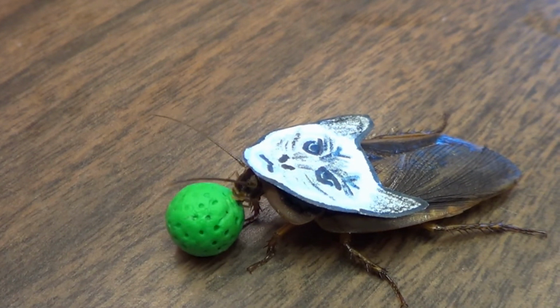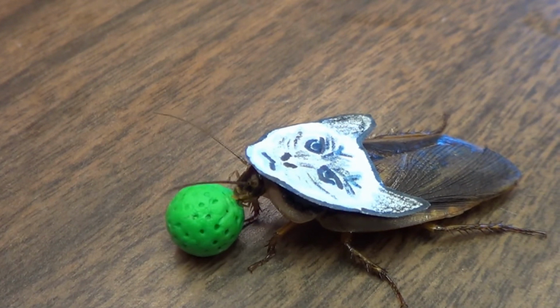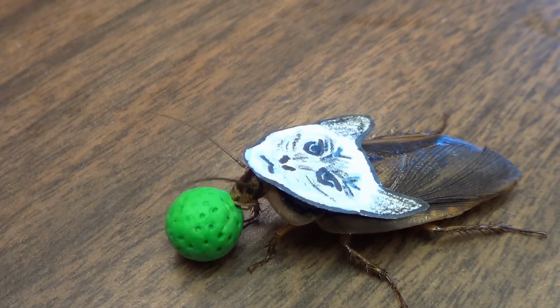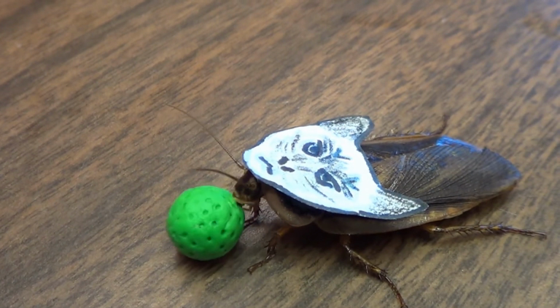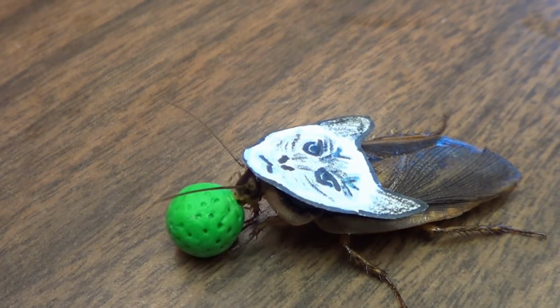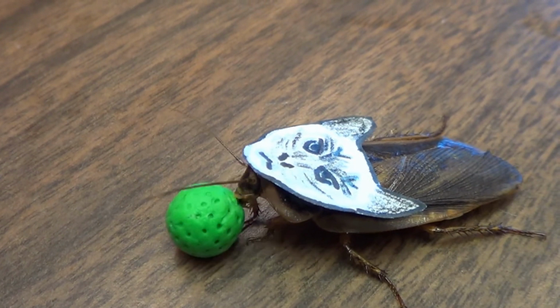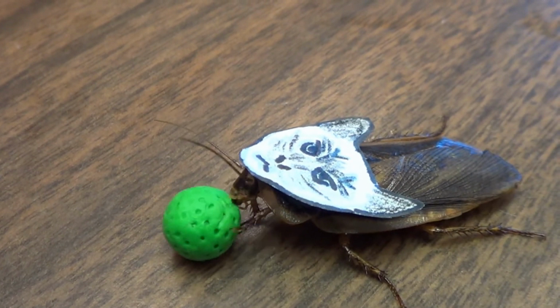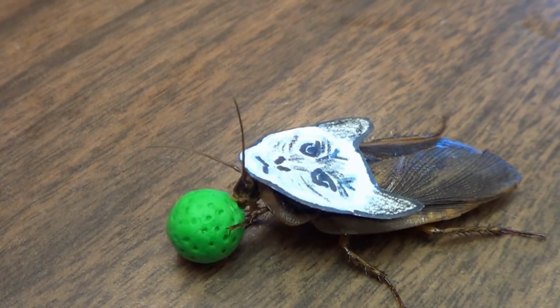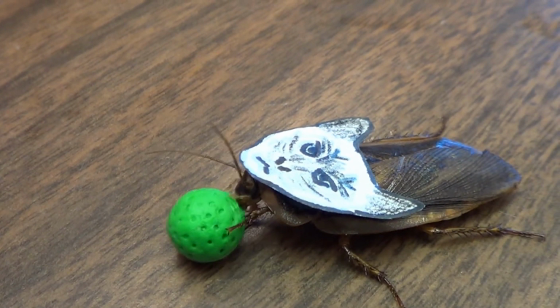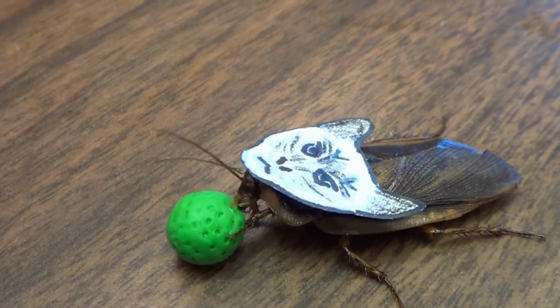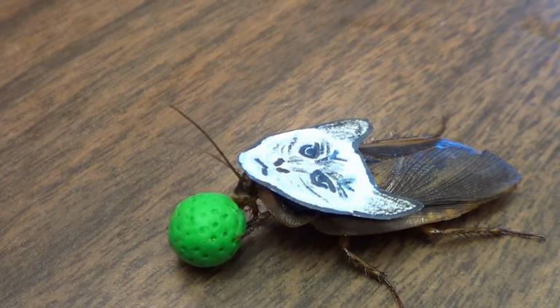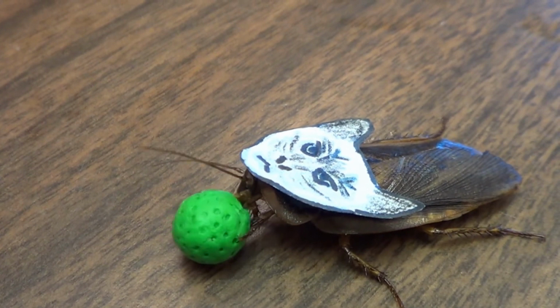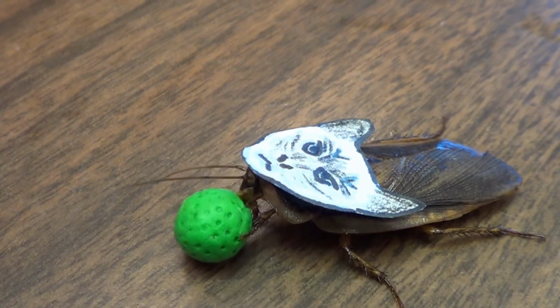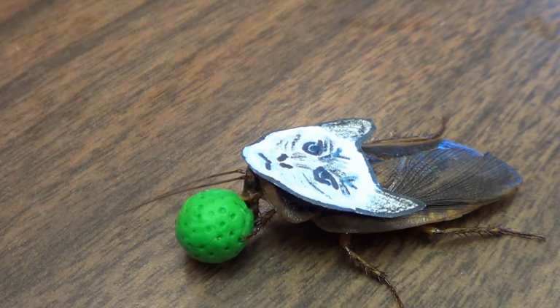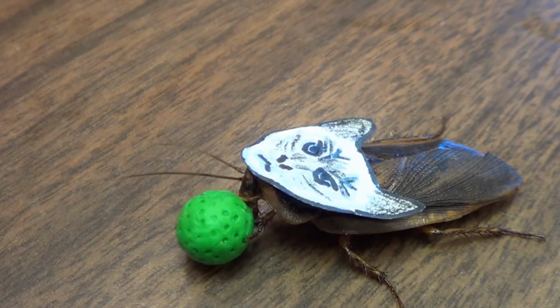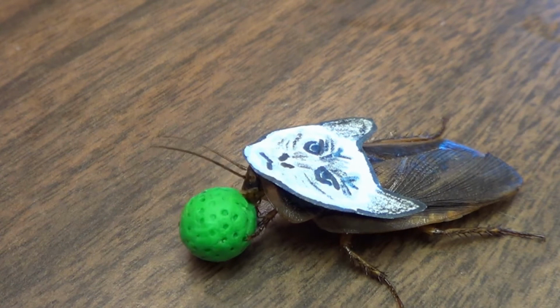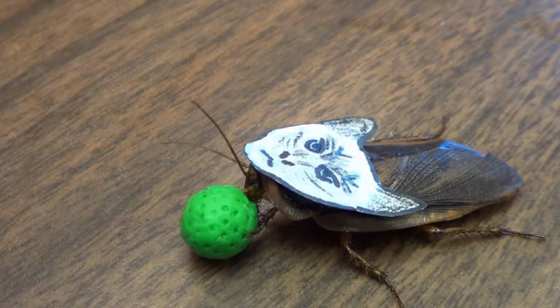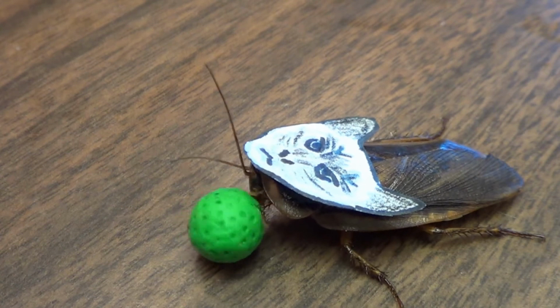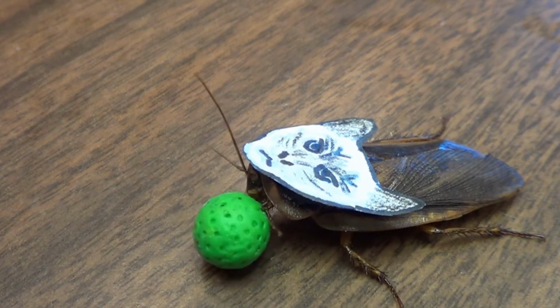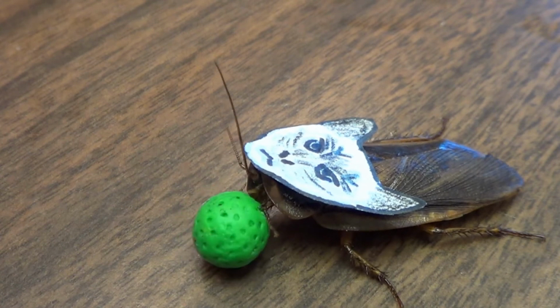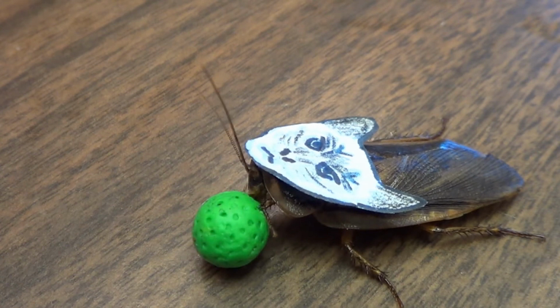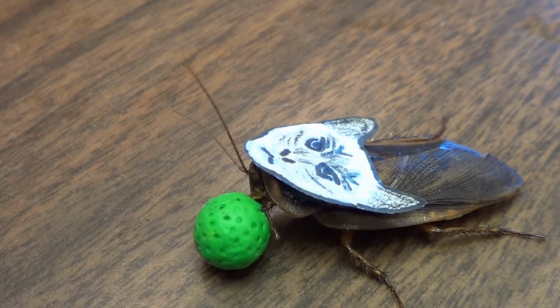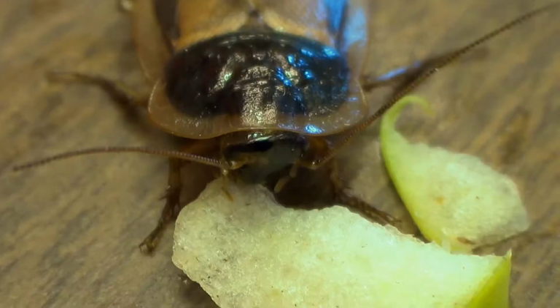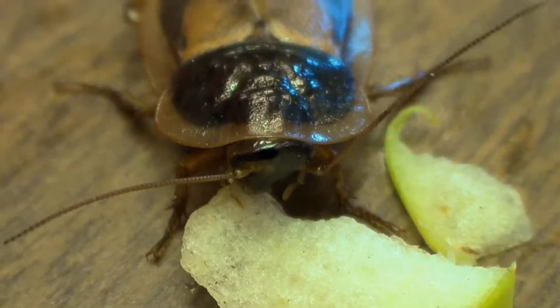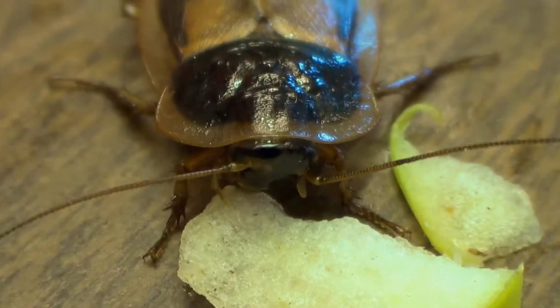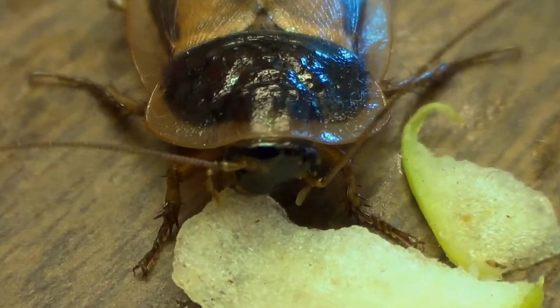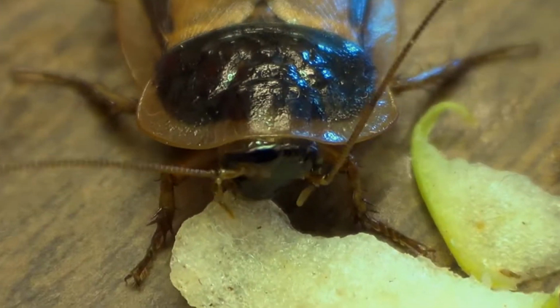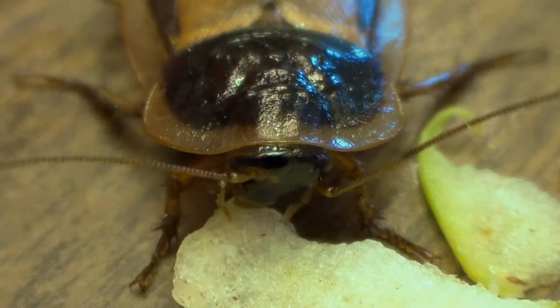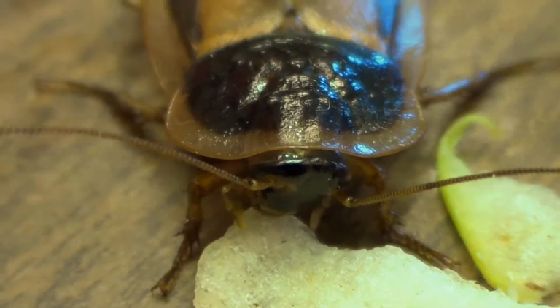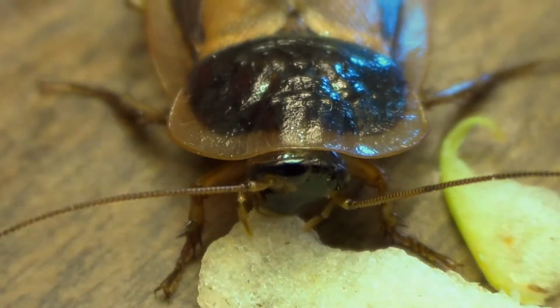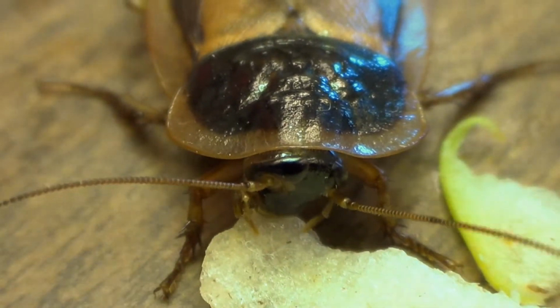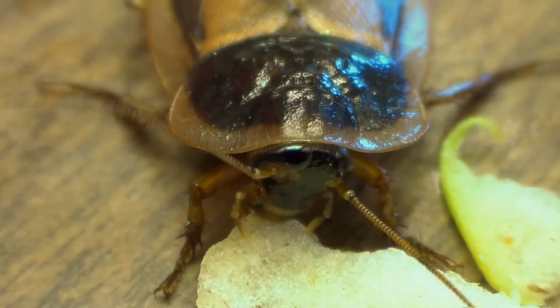Kittens tend to be nocturnal and live in a variety of different habitats. They spend much of their time foraging for food.